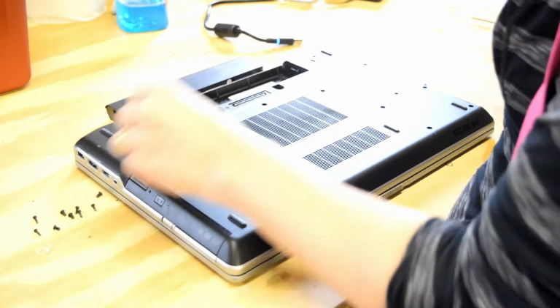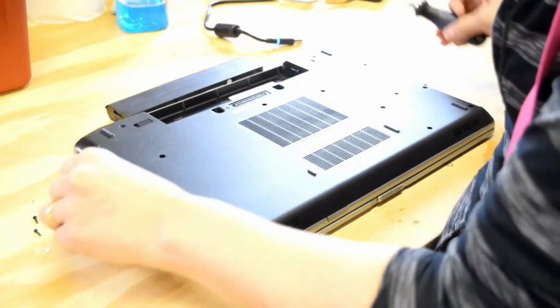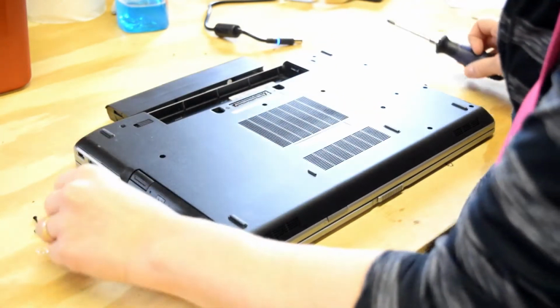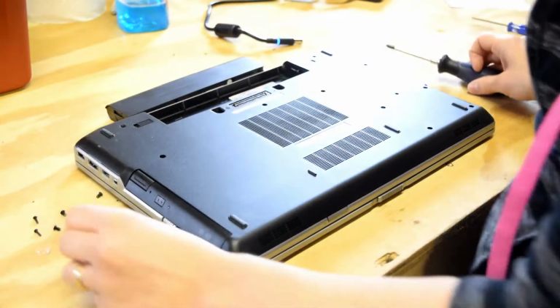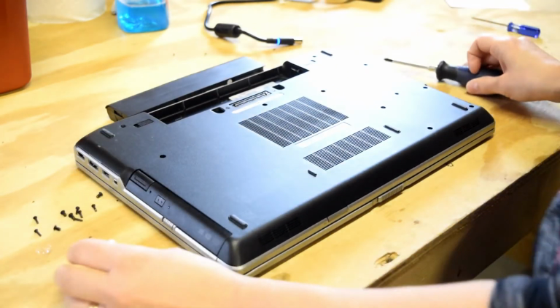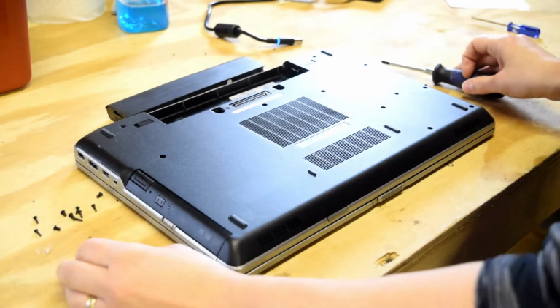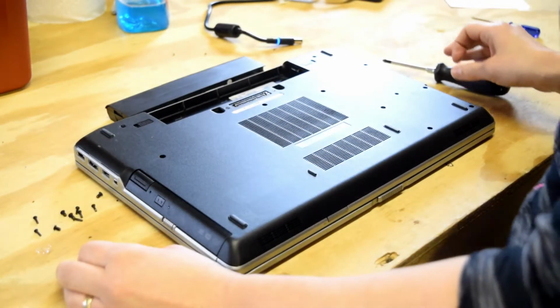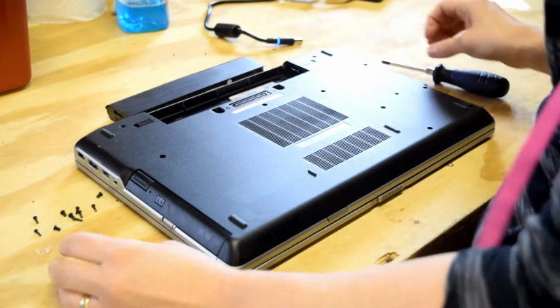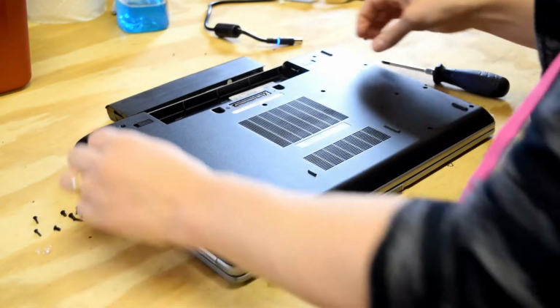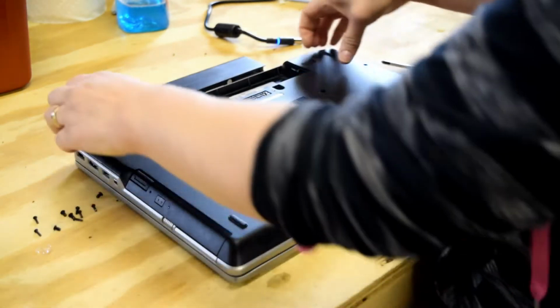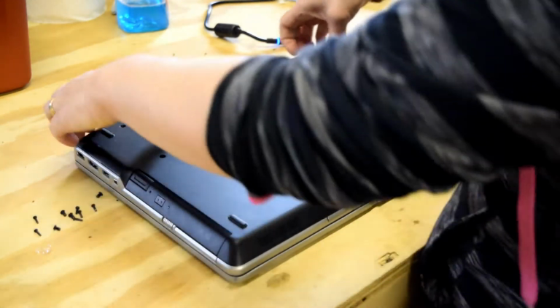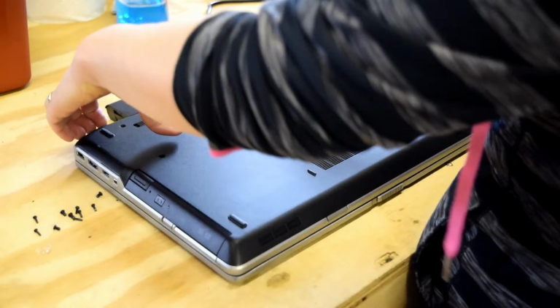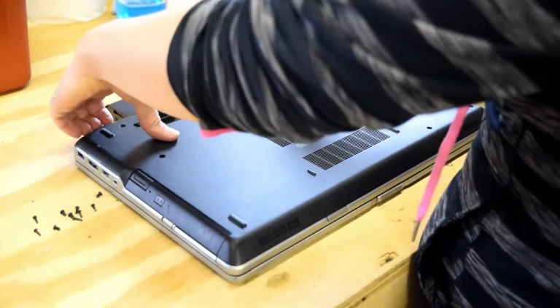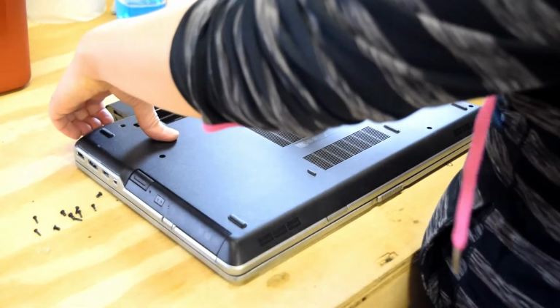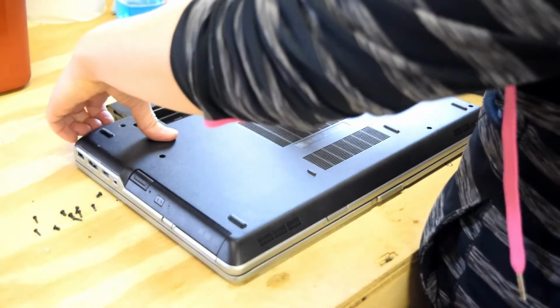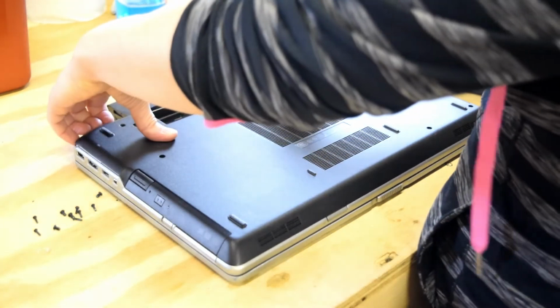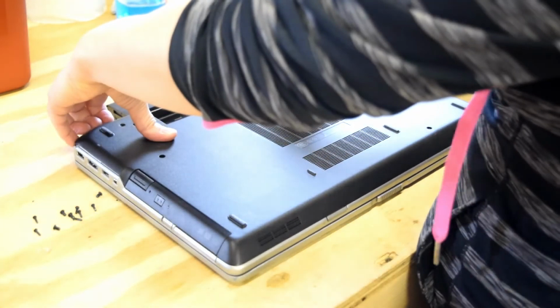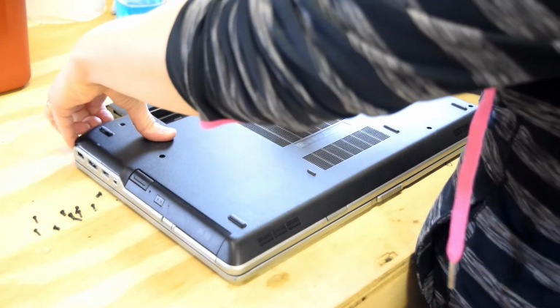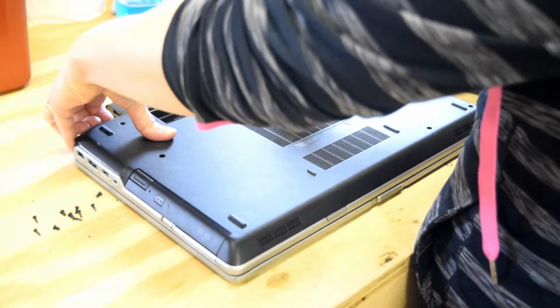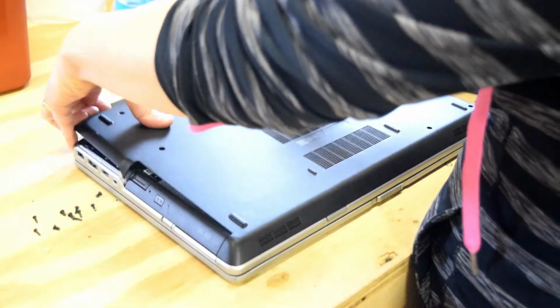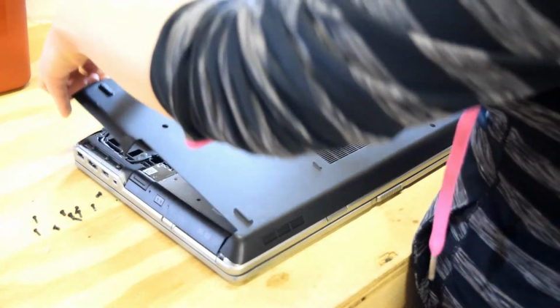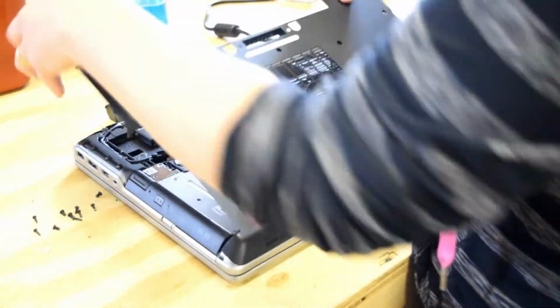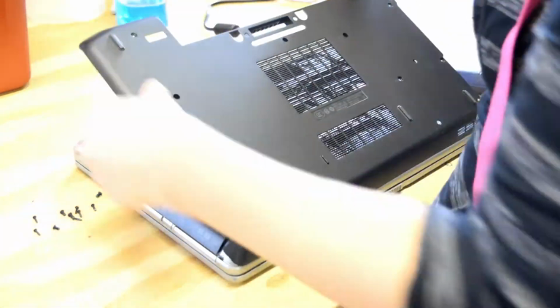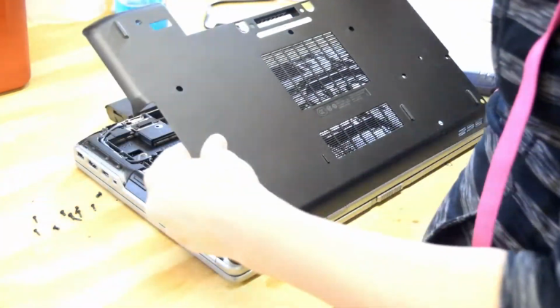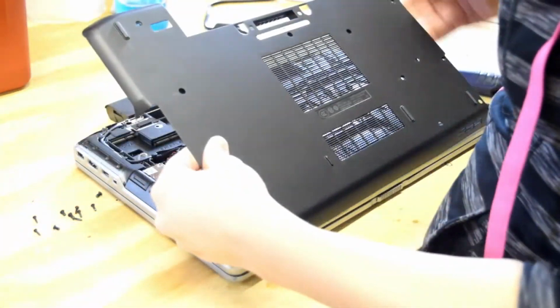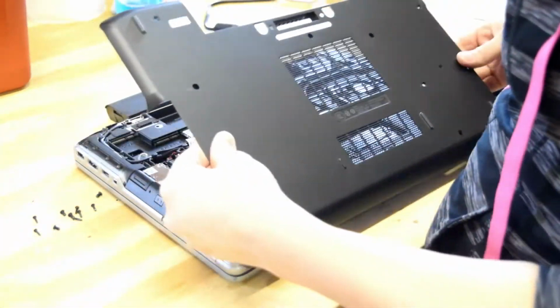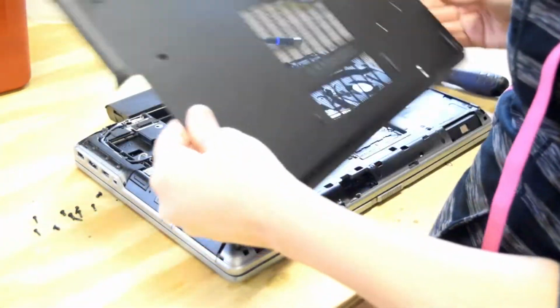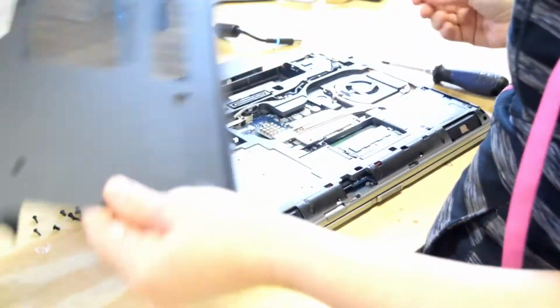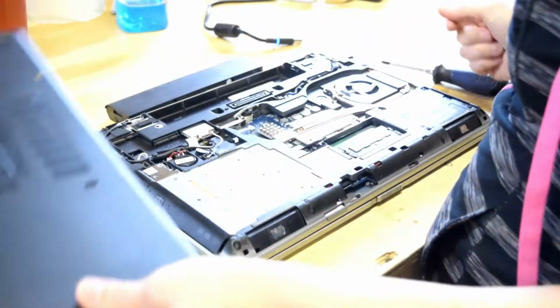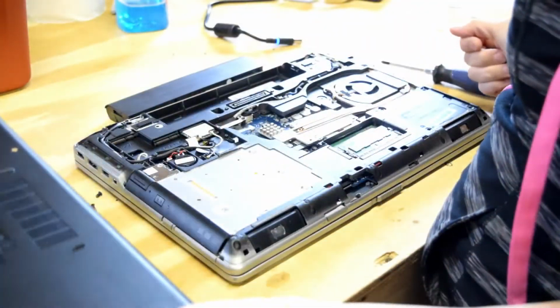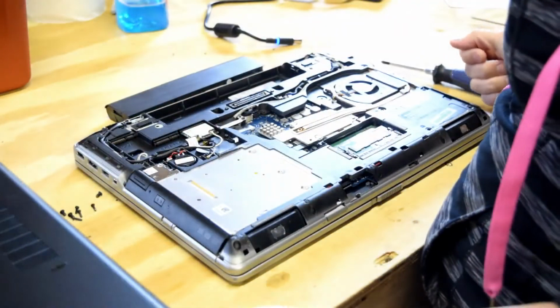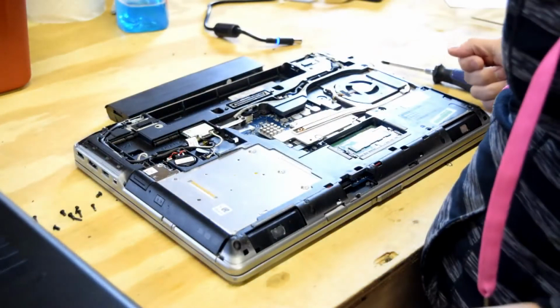Now, once you've got those off, the back plate will pop off. Just reach up to the top, and it will pop off.